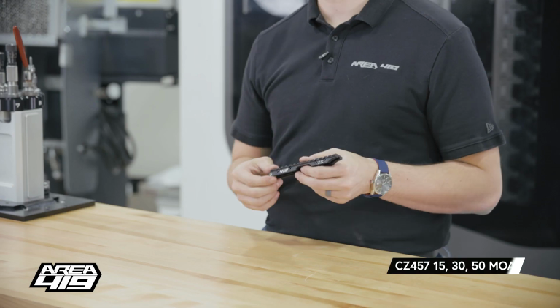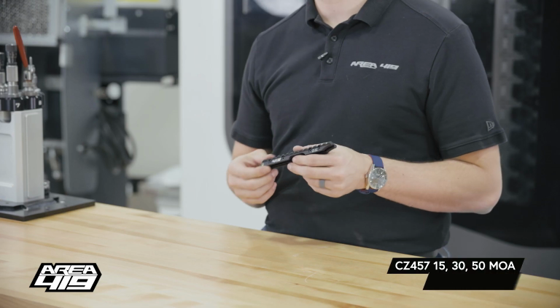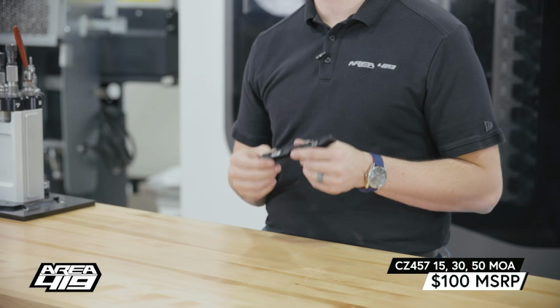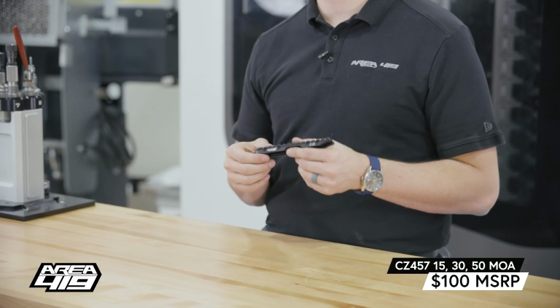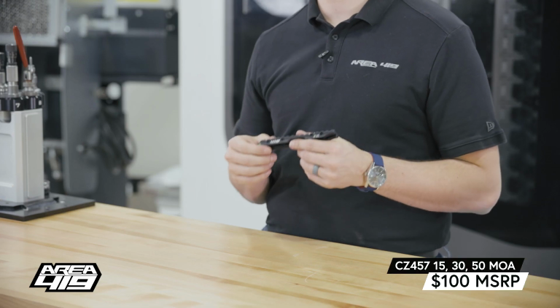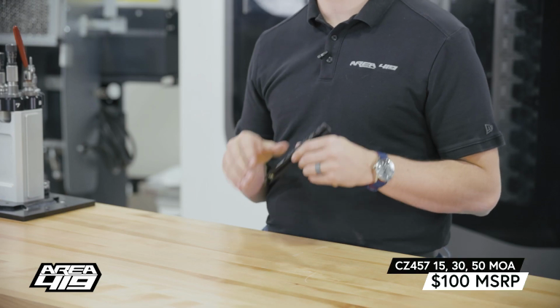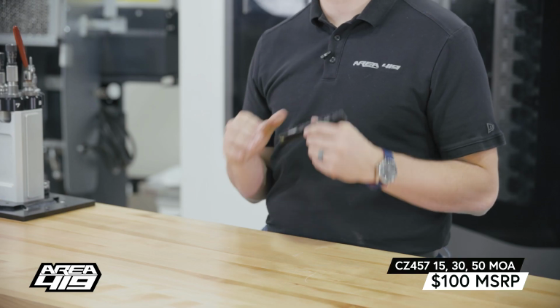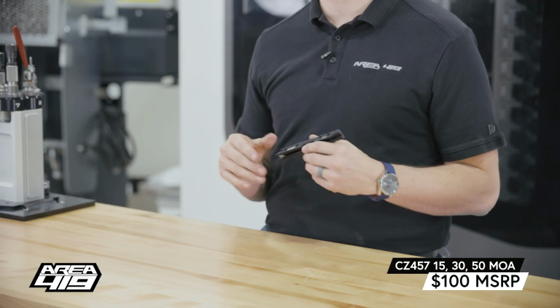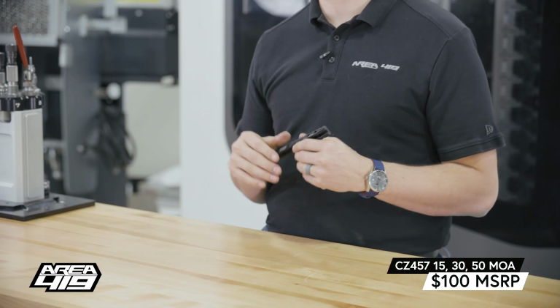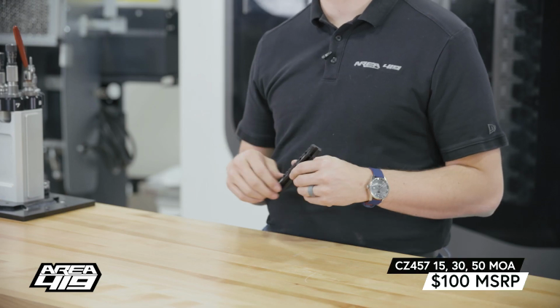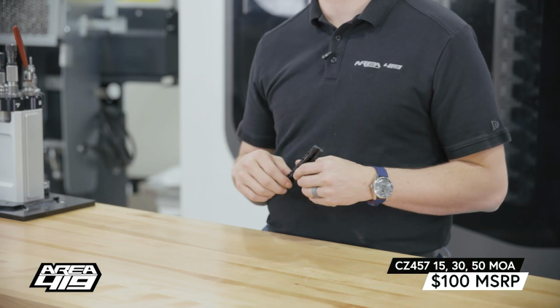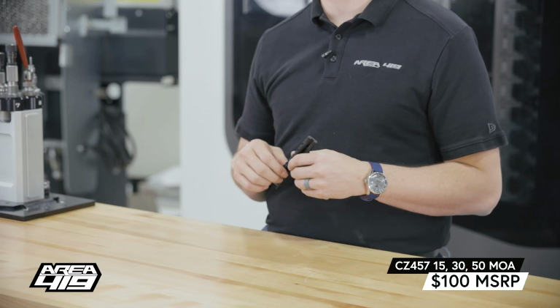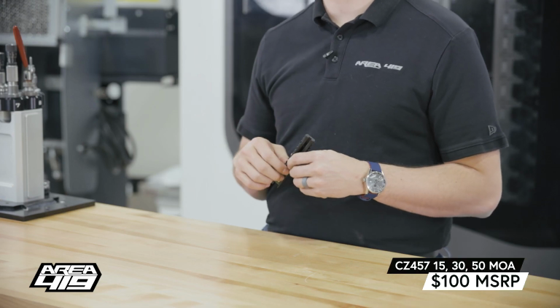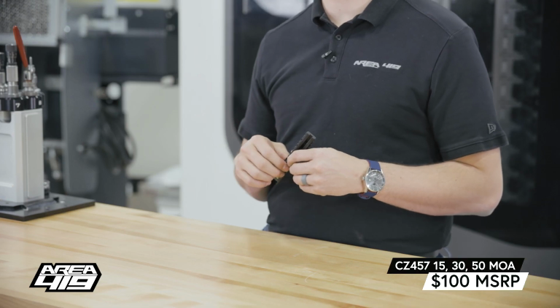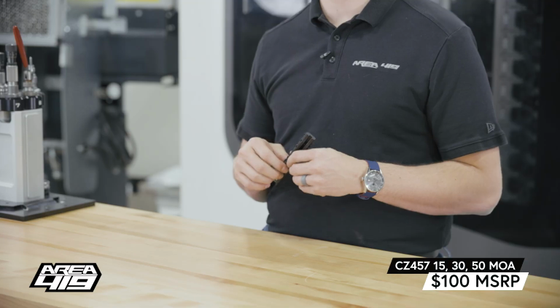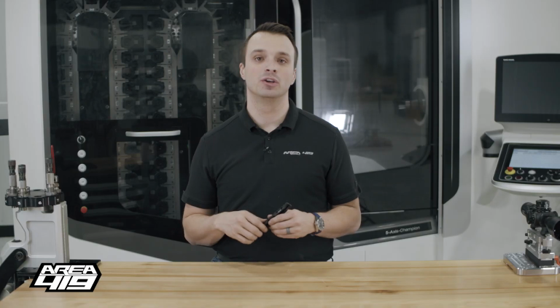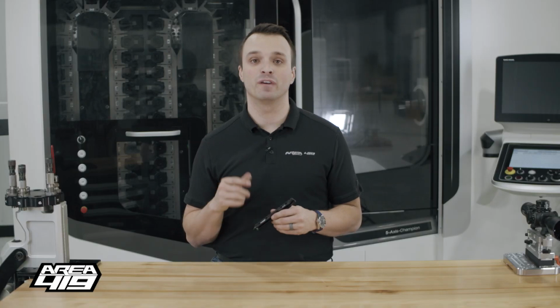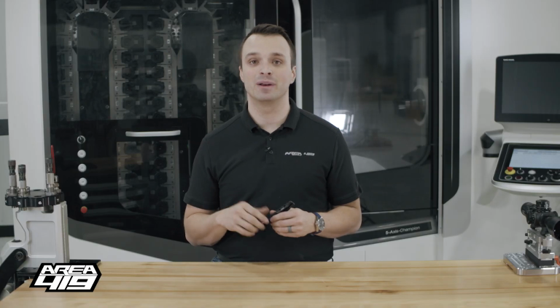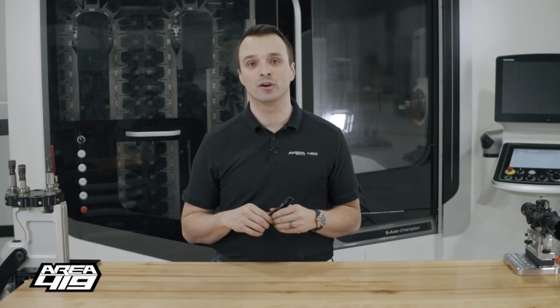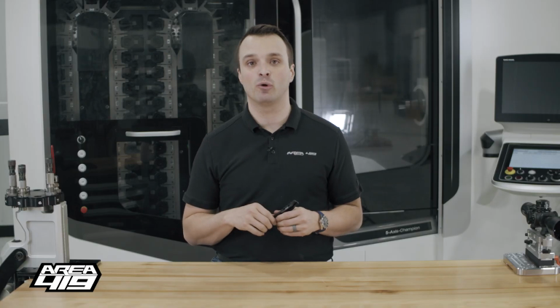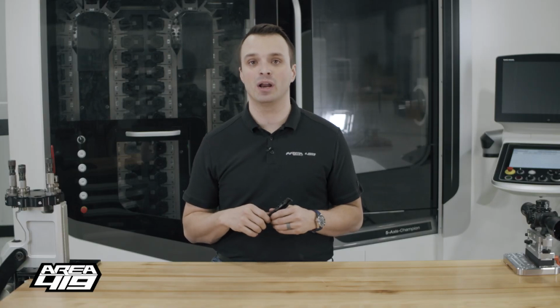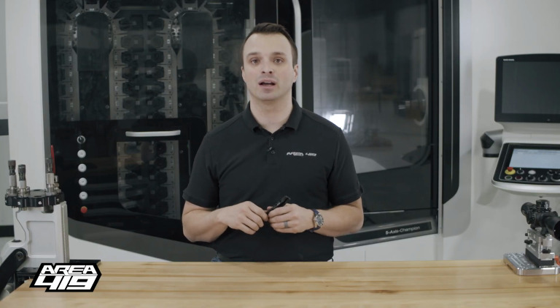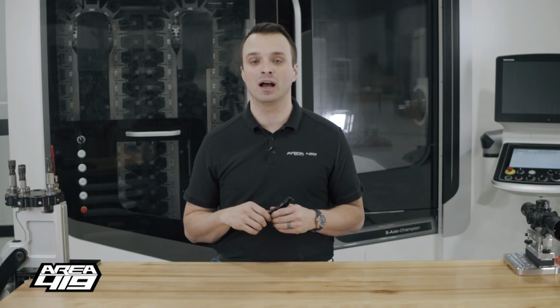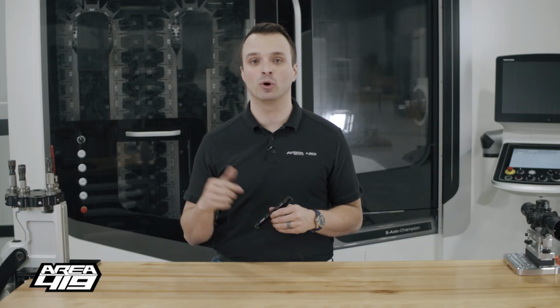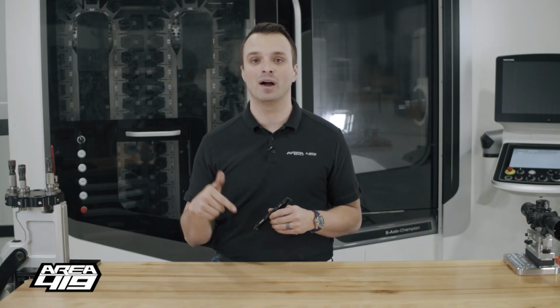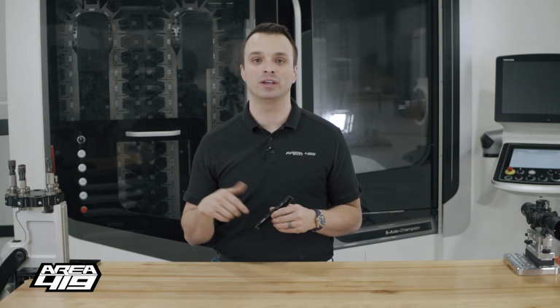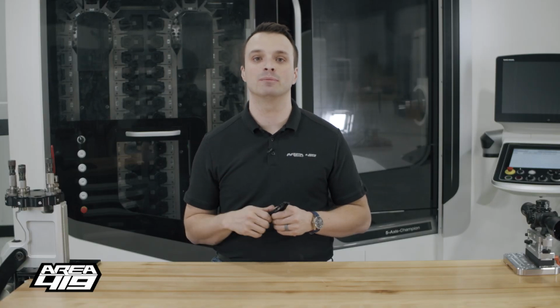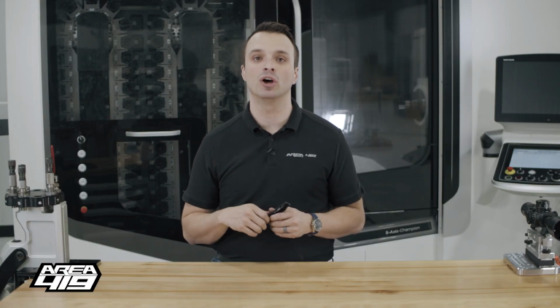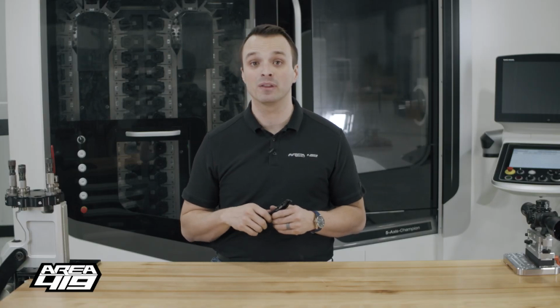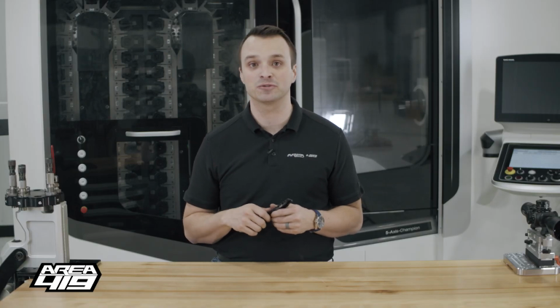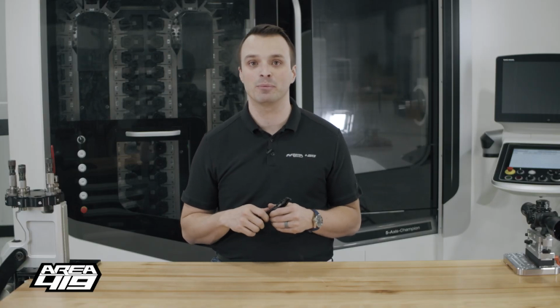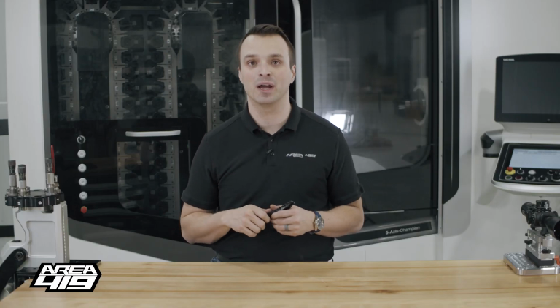Pricing on these is $100, just like our 15 and 30 MOA models. You can find them at area419.com or we'll have a link down below. Thanks for stopping by.